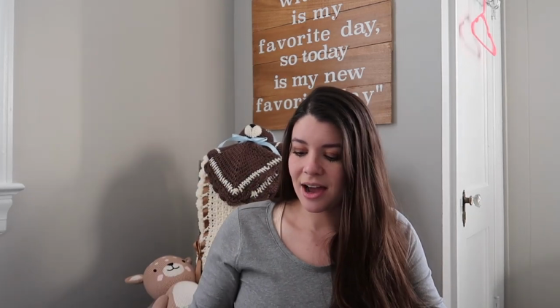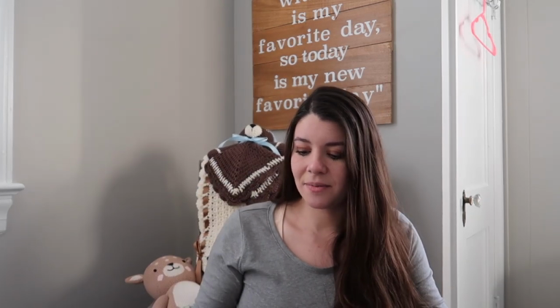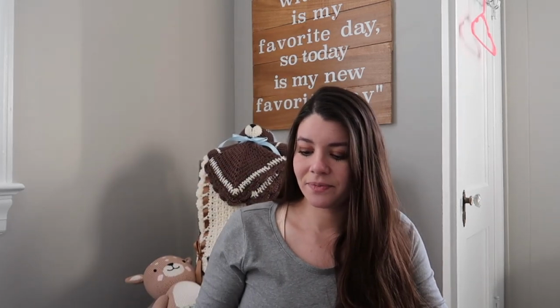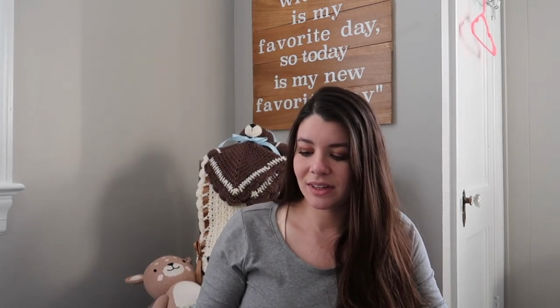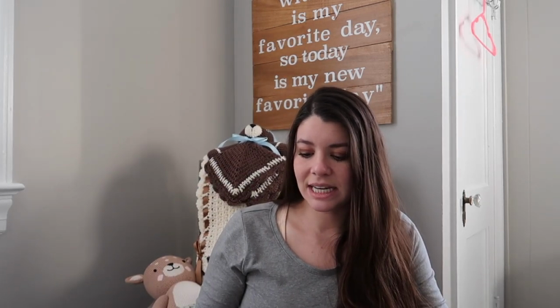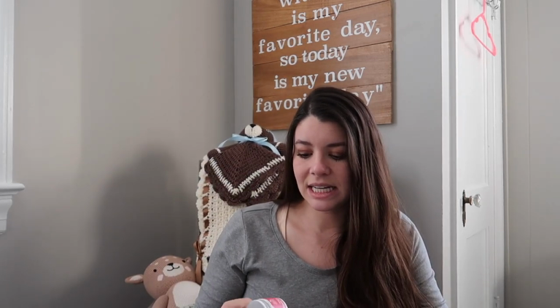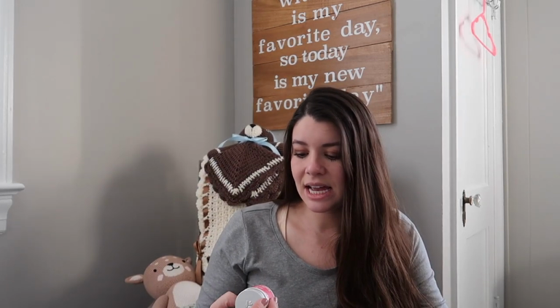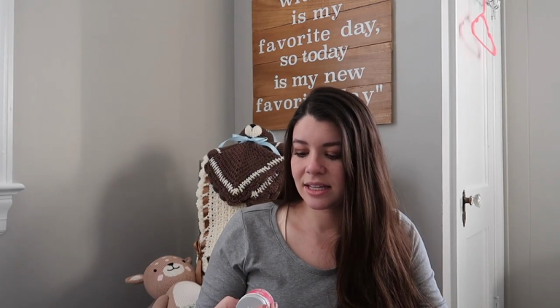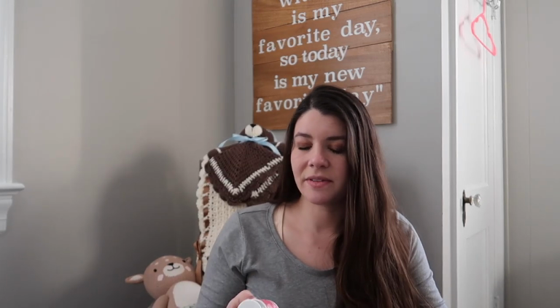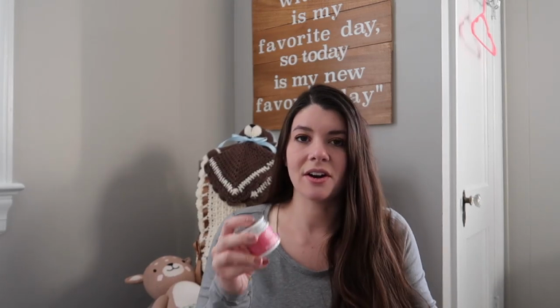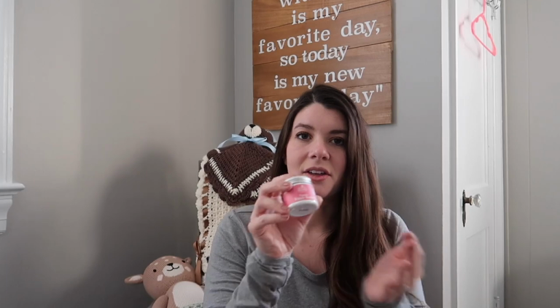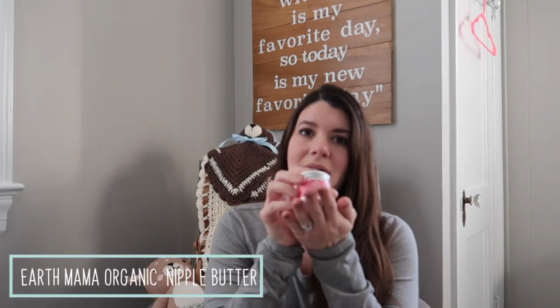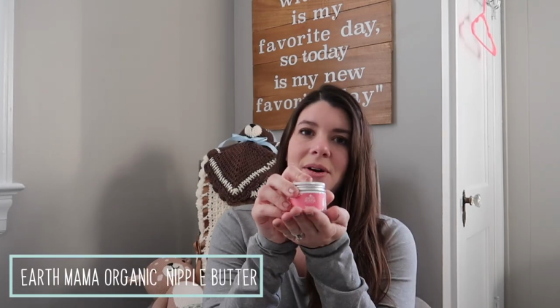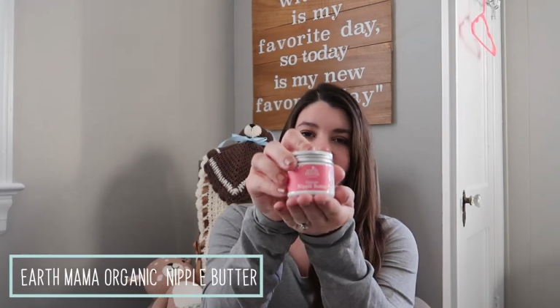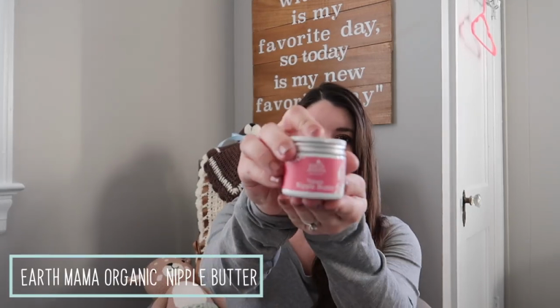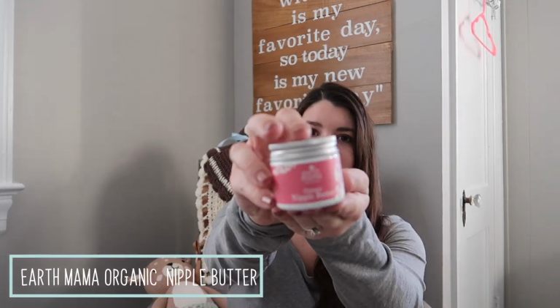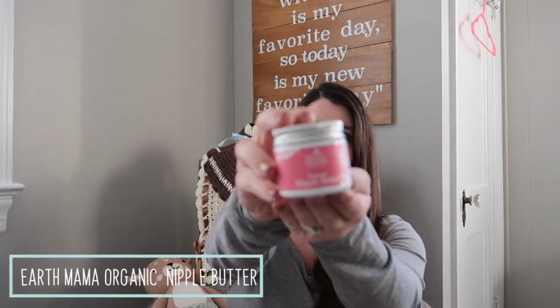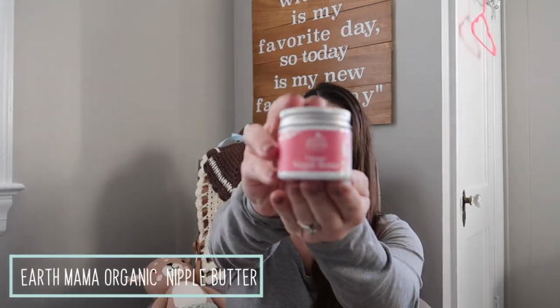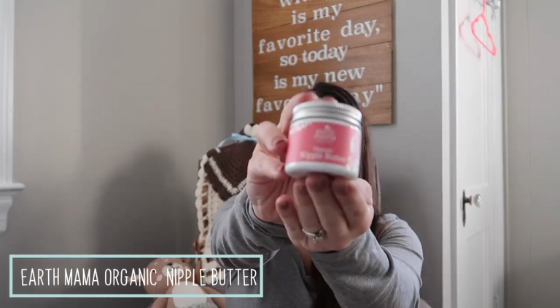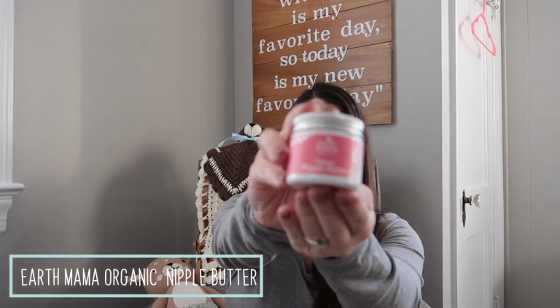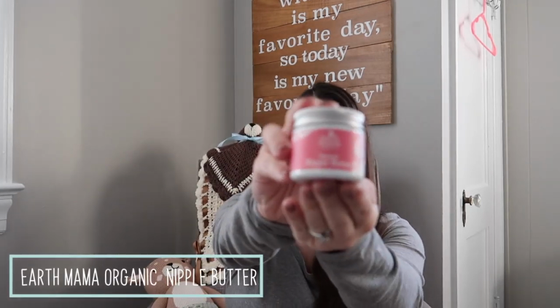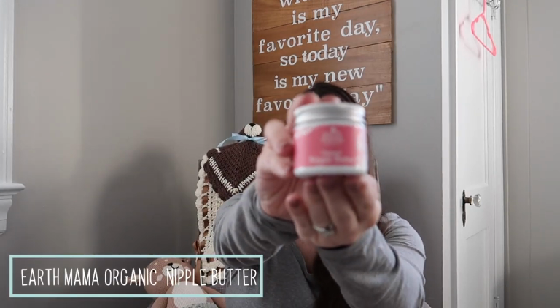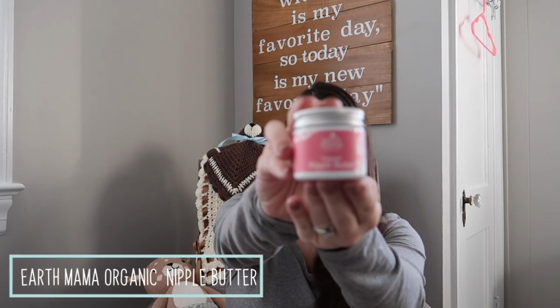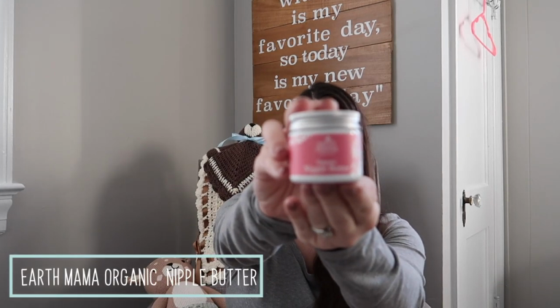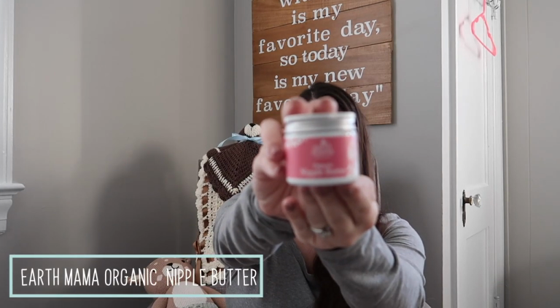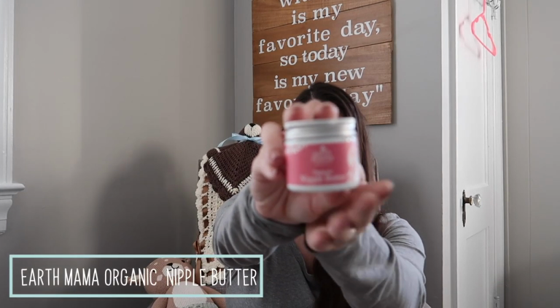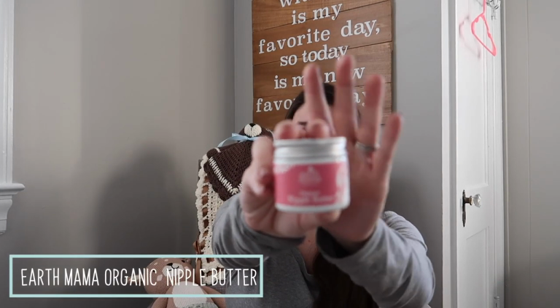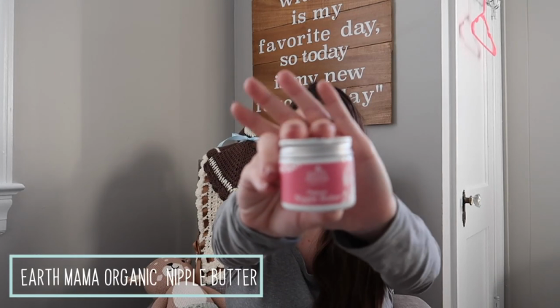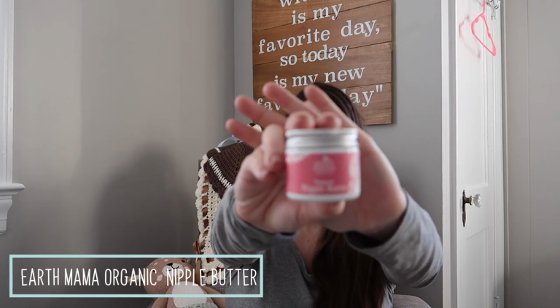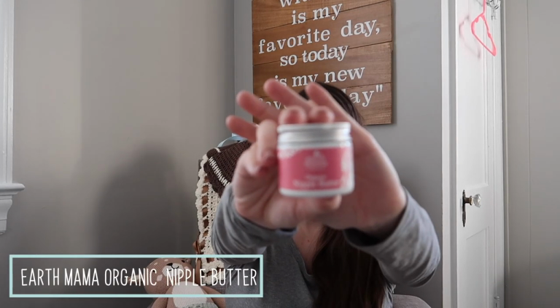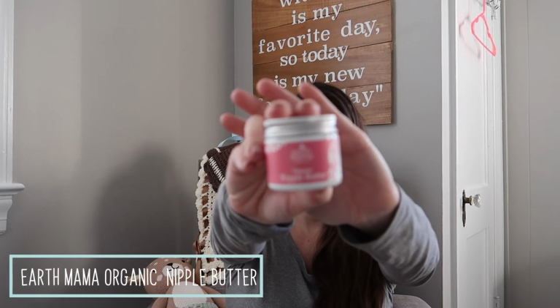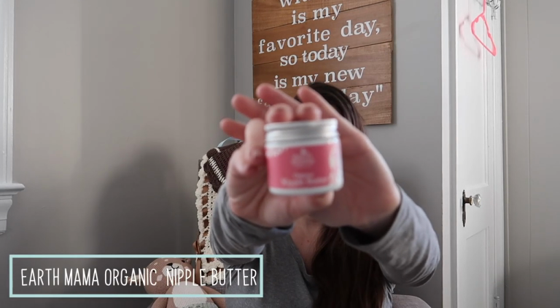I did get some of the Earth Mama Organic Nipple Butter.